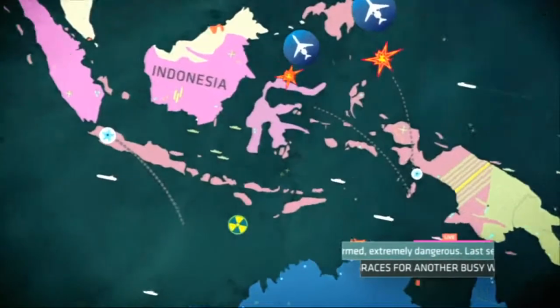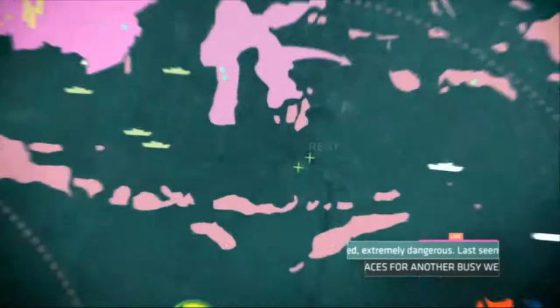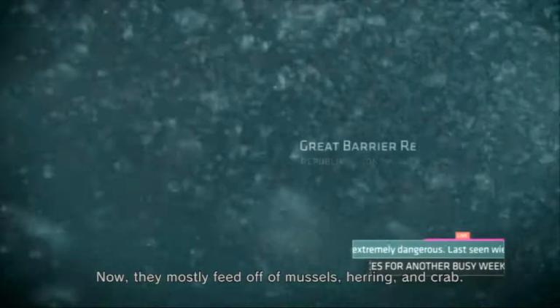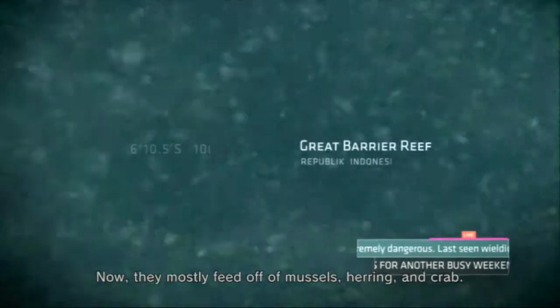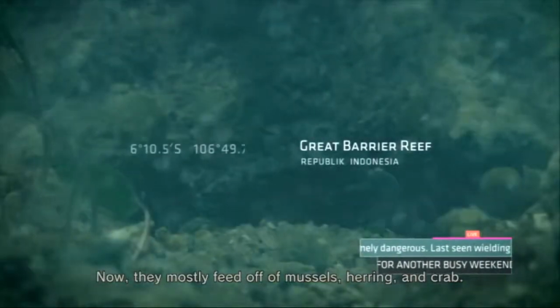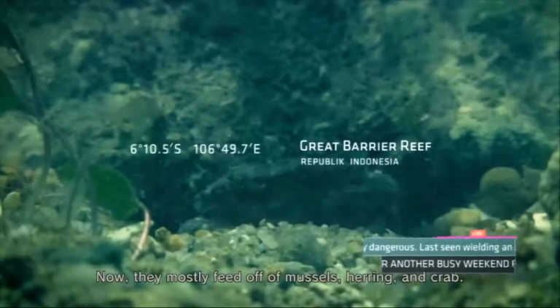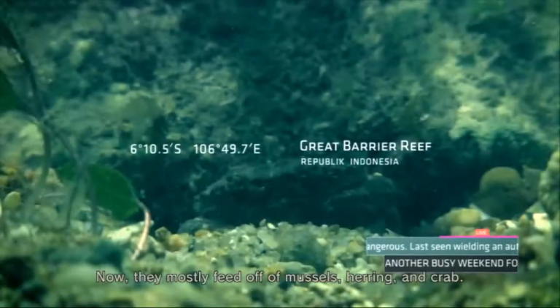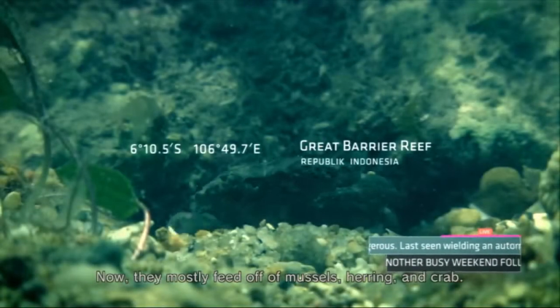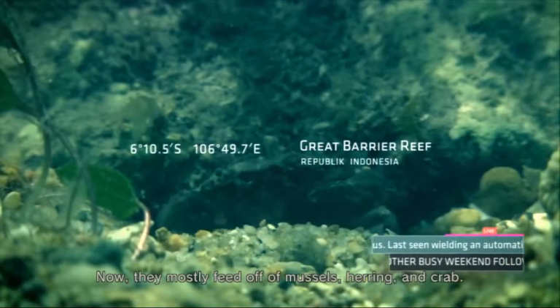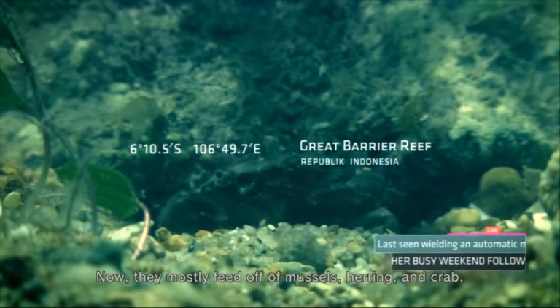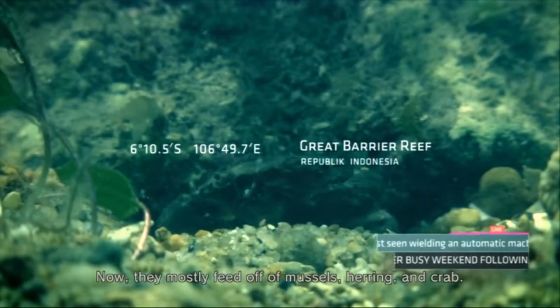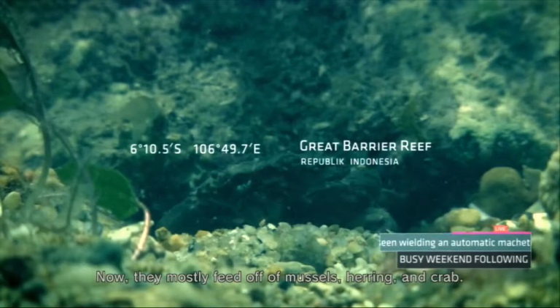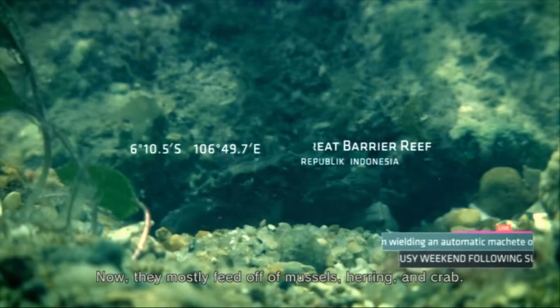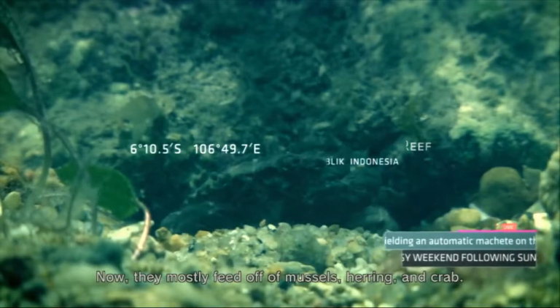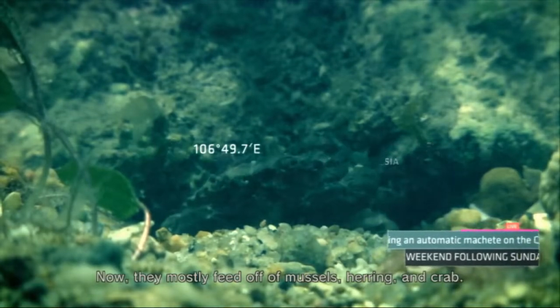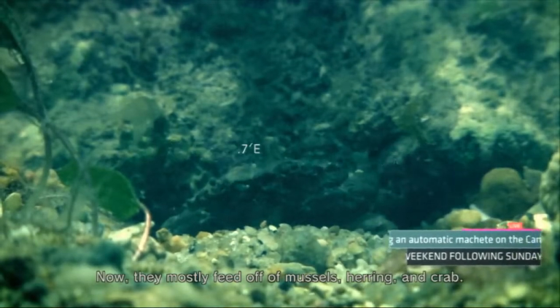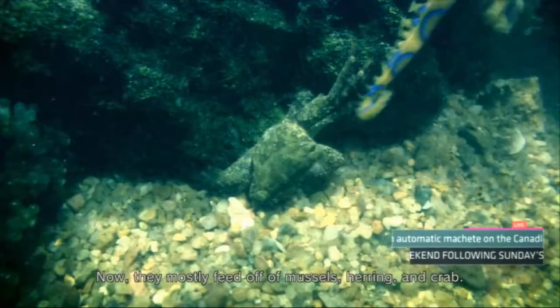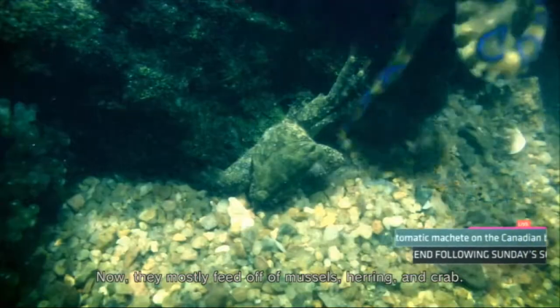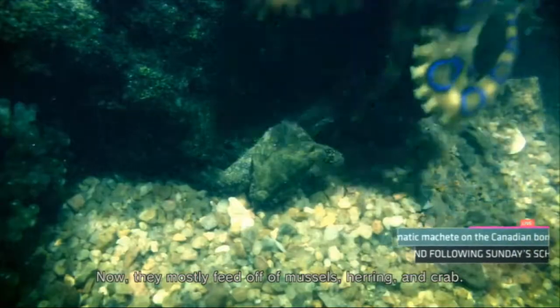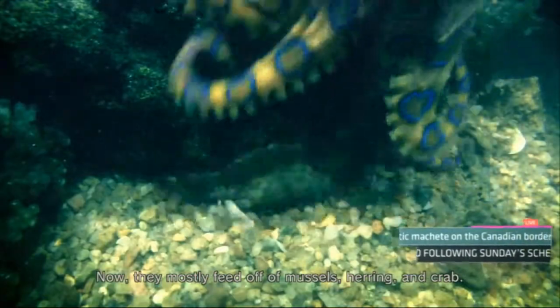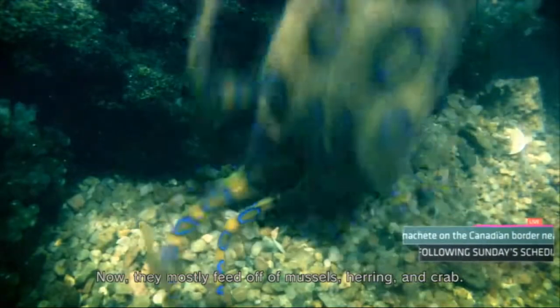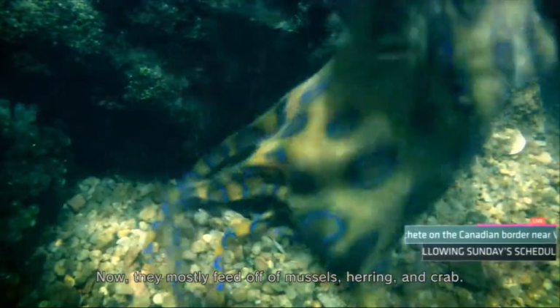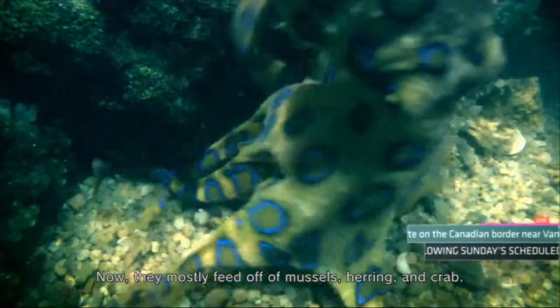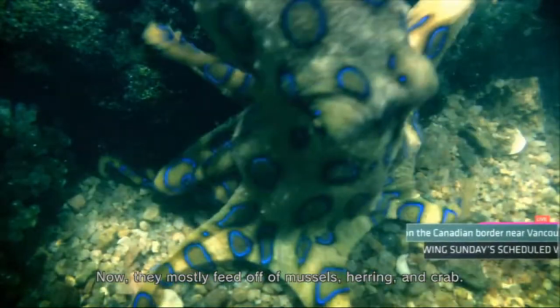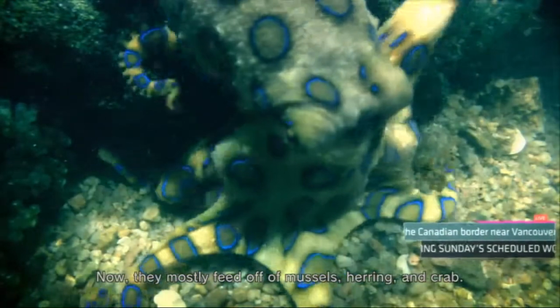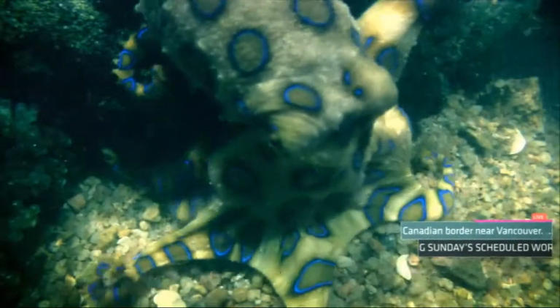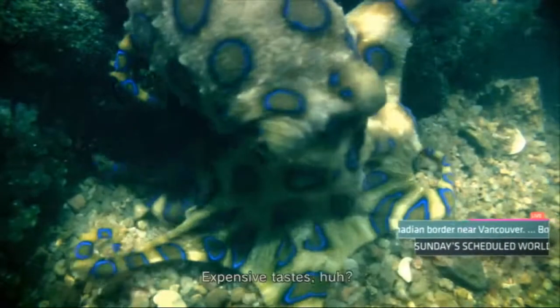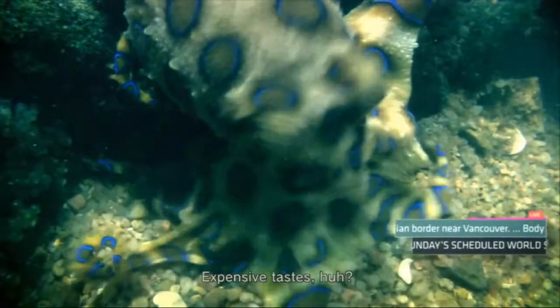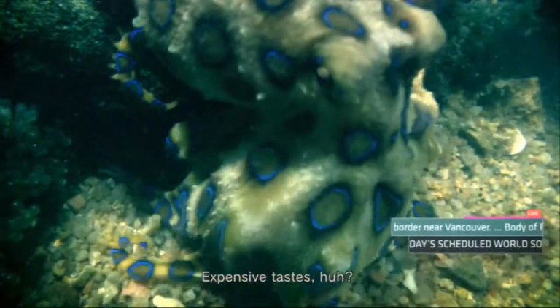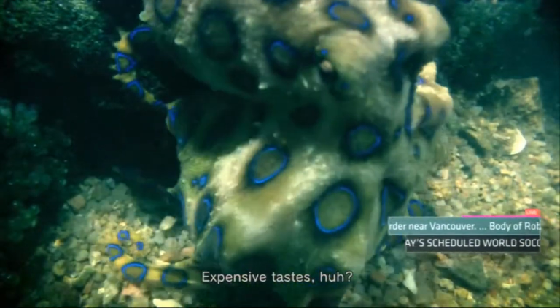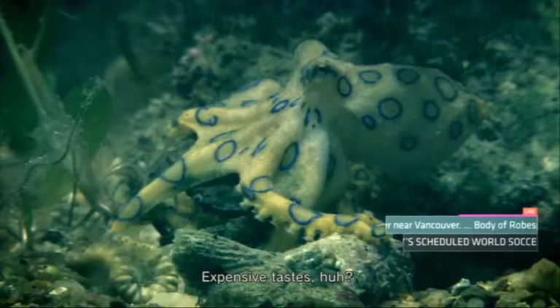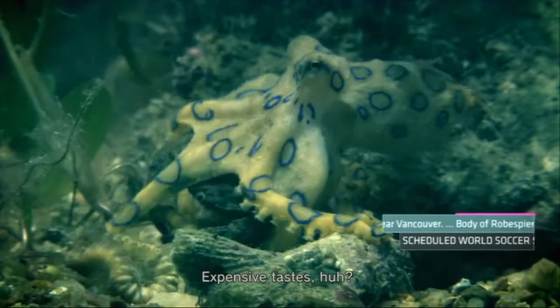Now they mostly feed off of mussels, herring, and crab. Expensive taste, huh?